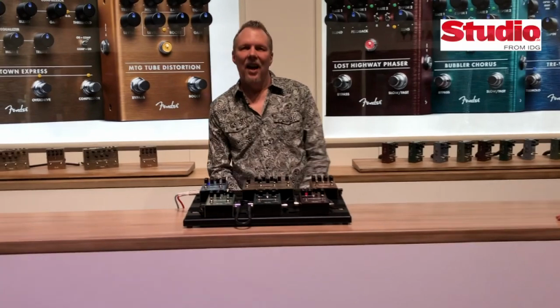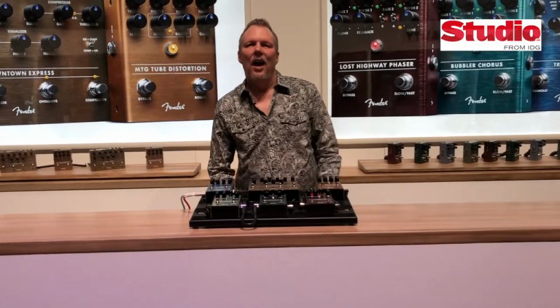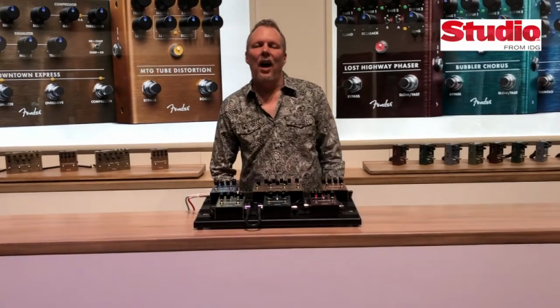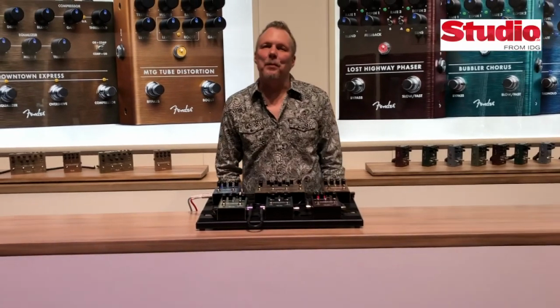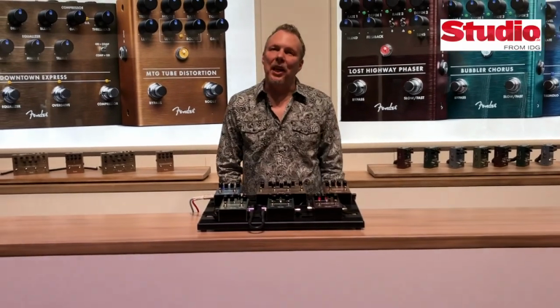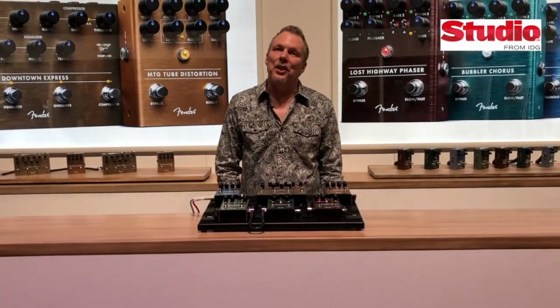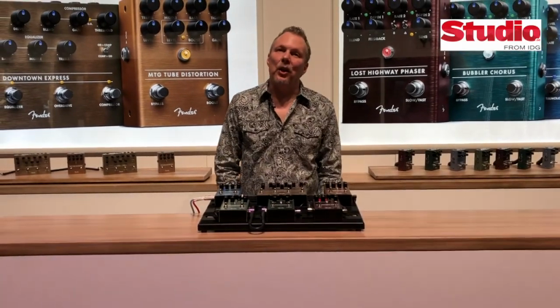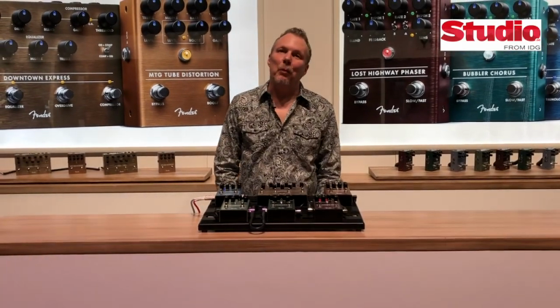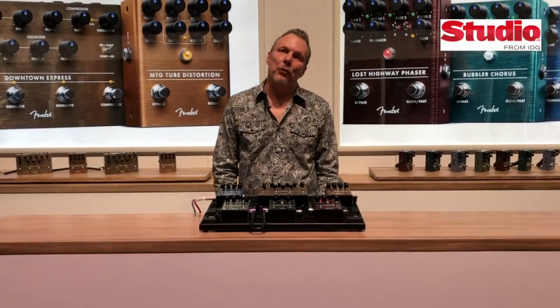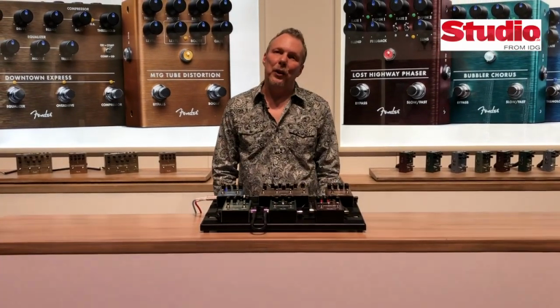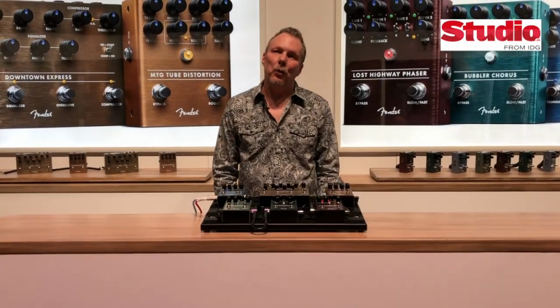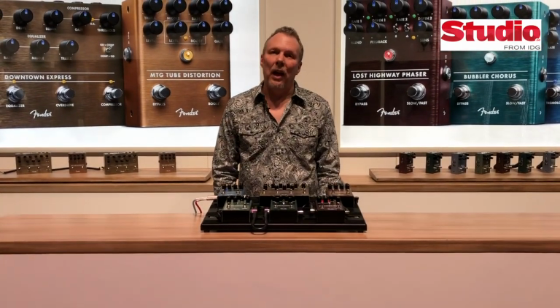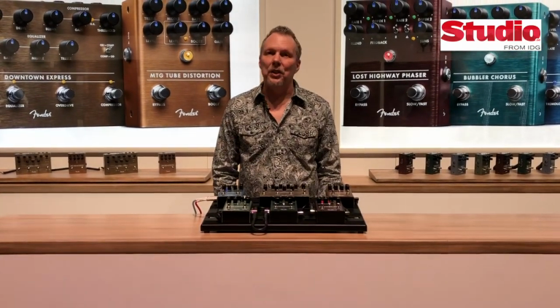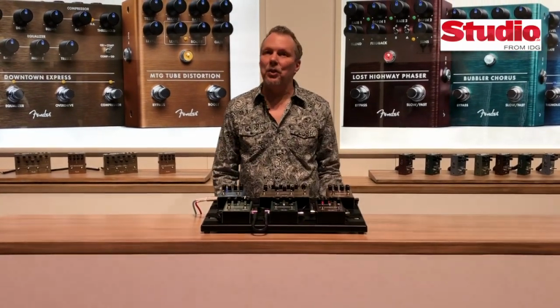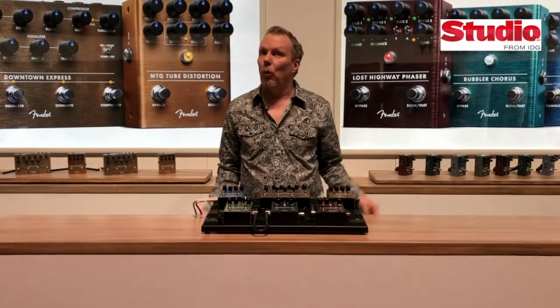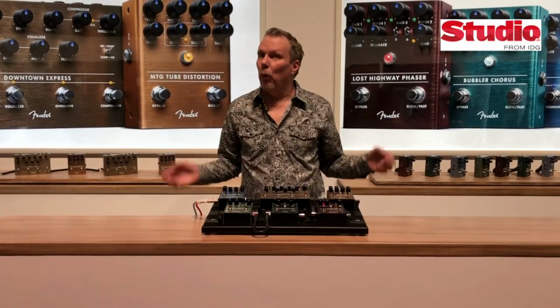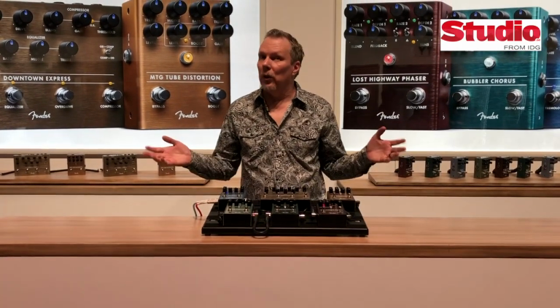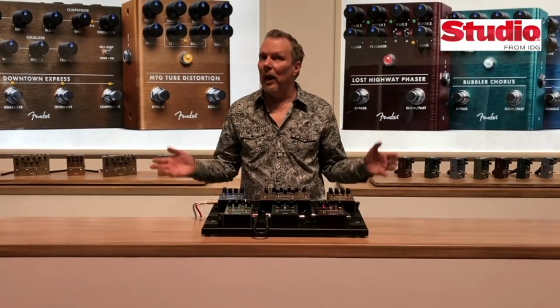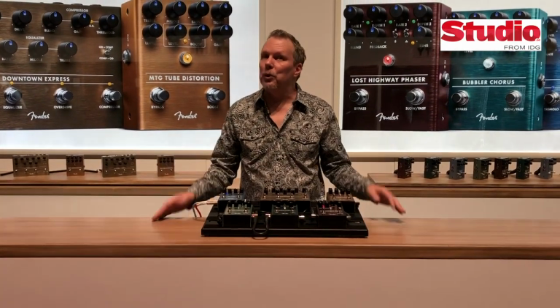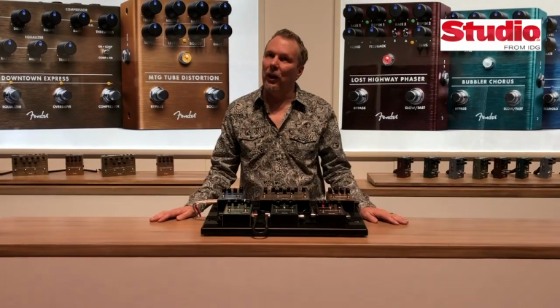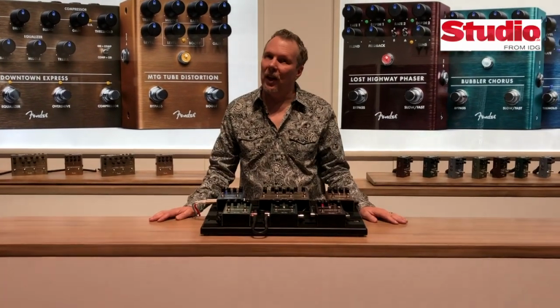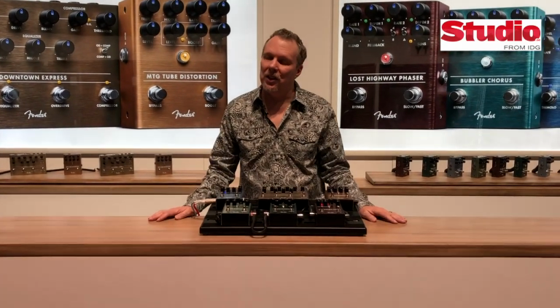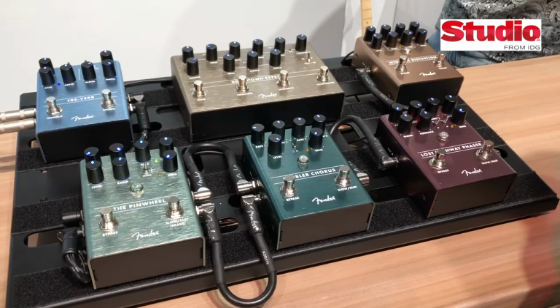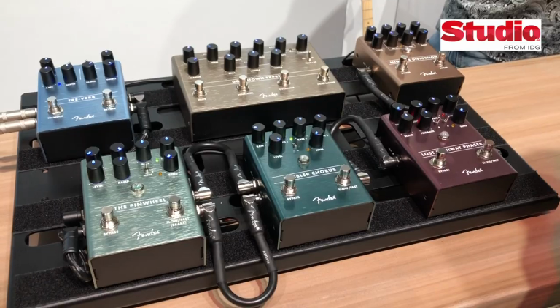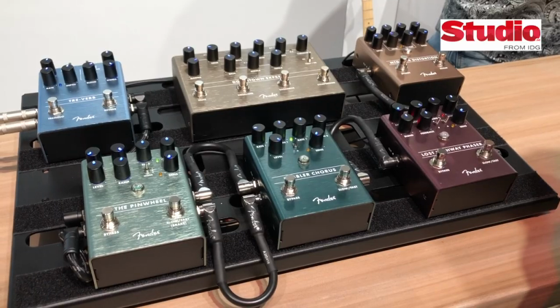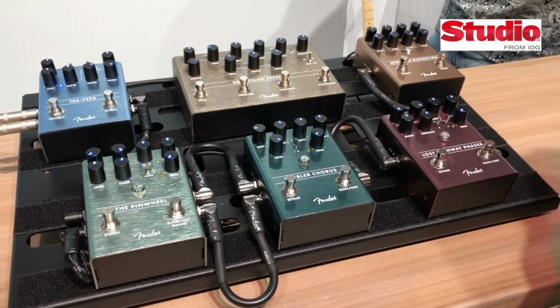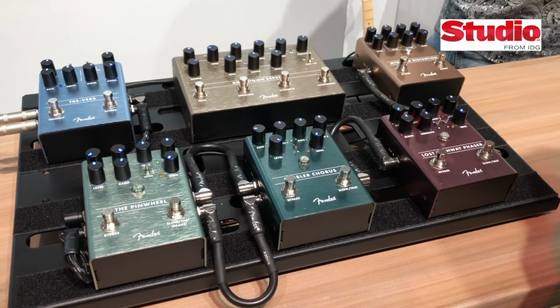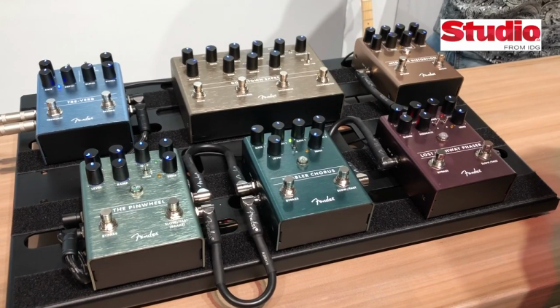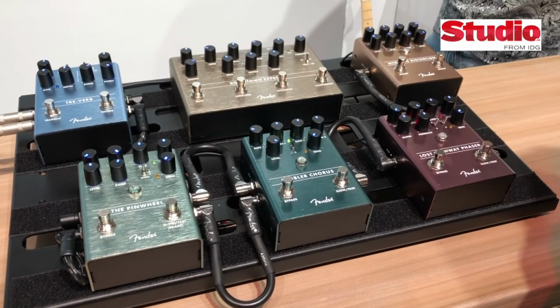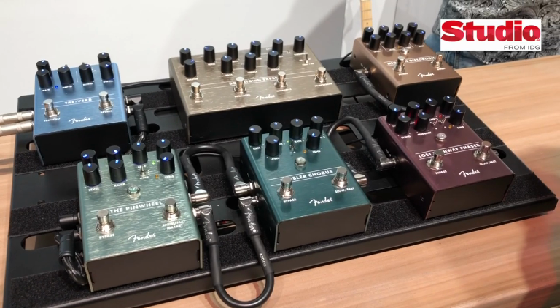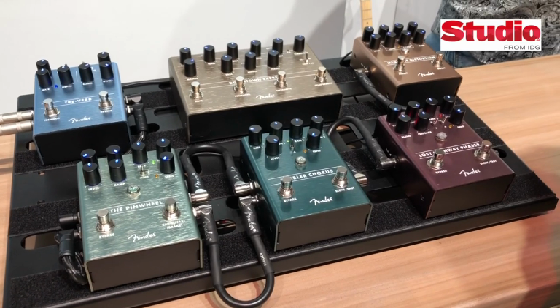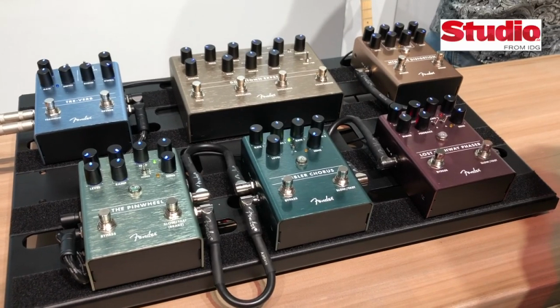Hi, I'm Stan Cody, I'm with Fender, and this is Winter NAMM 2019 where we have six brand new pedals.